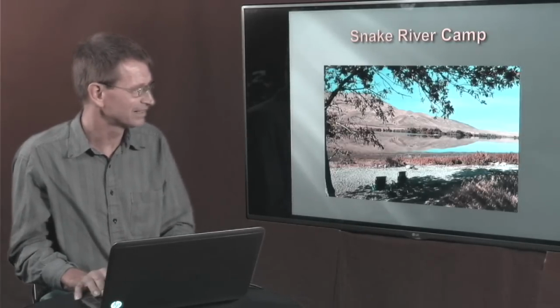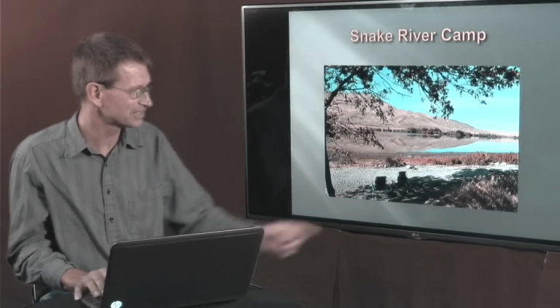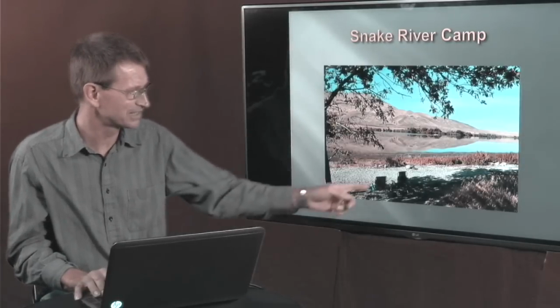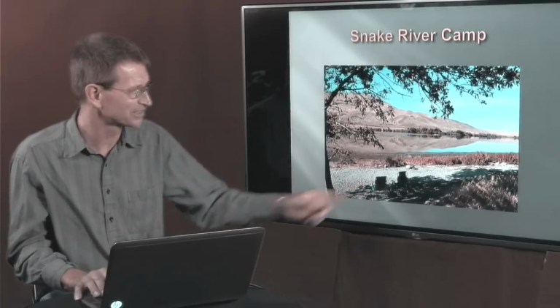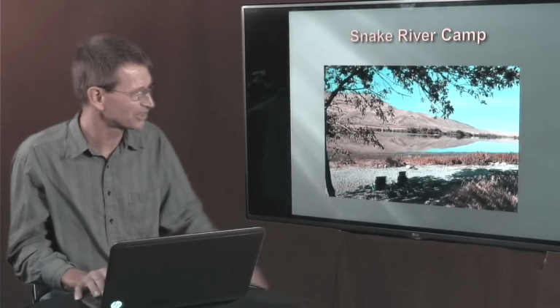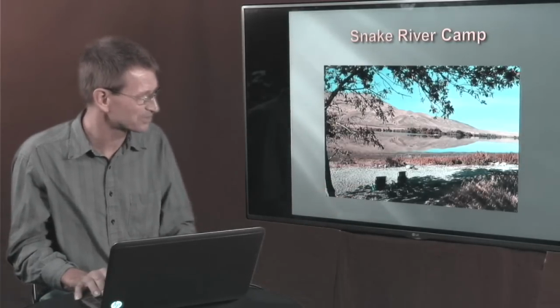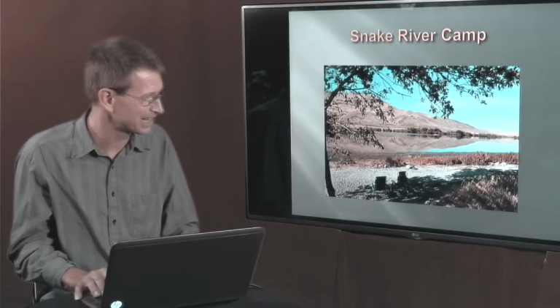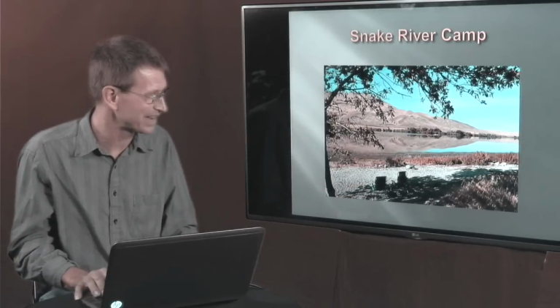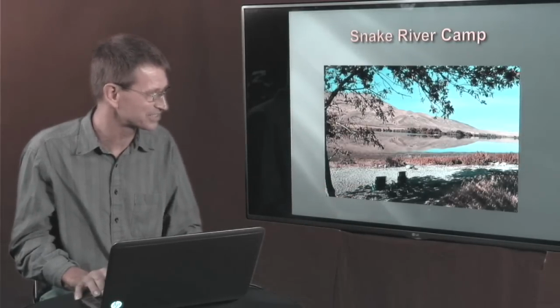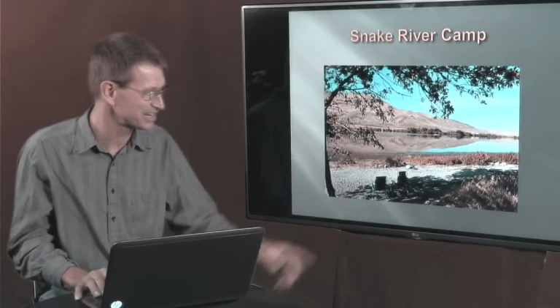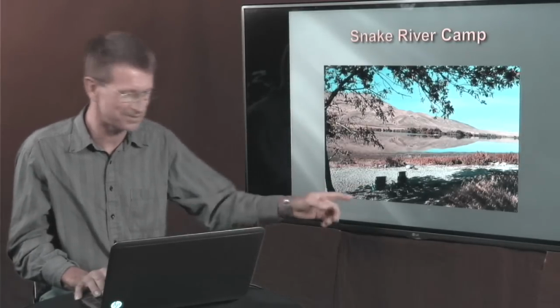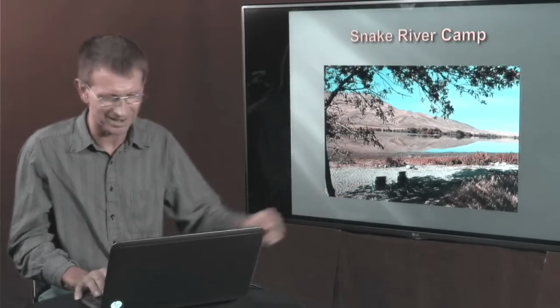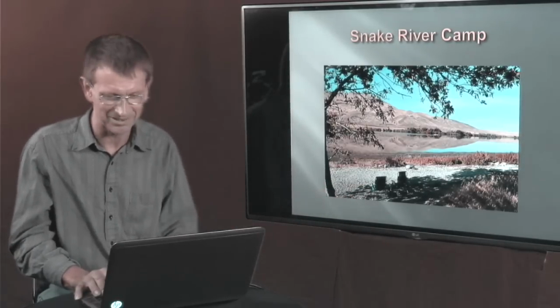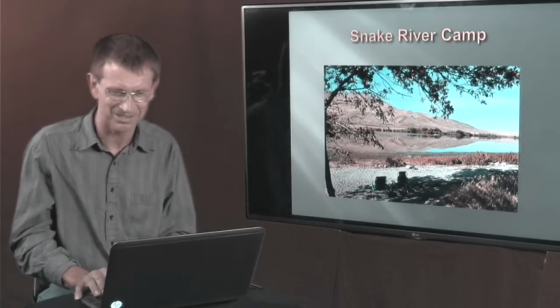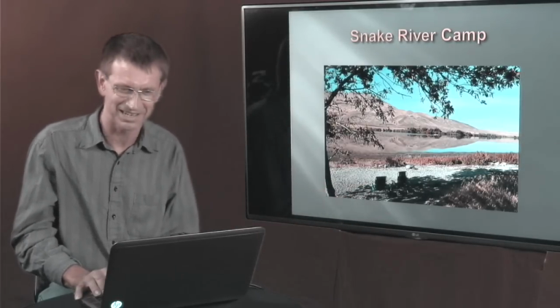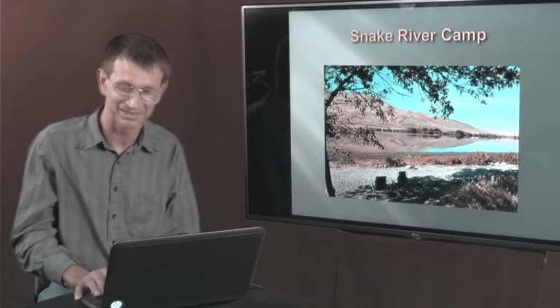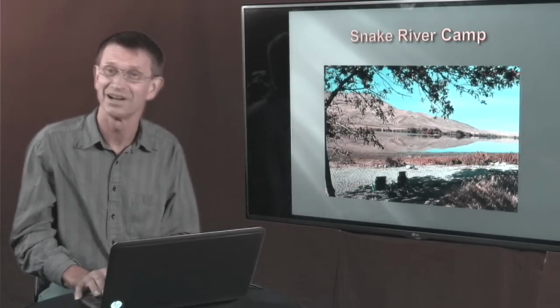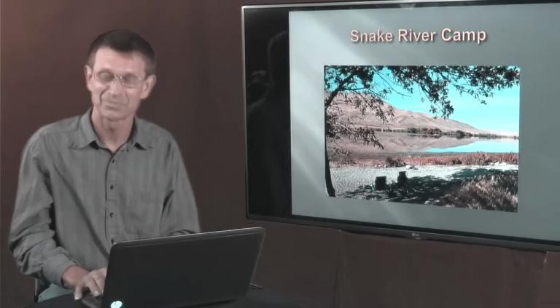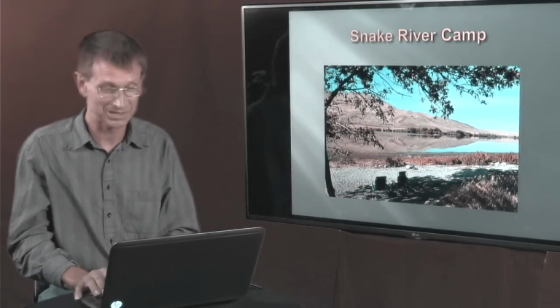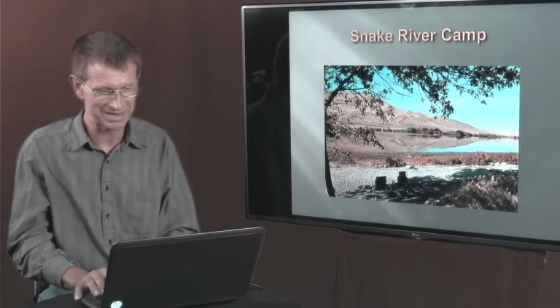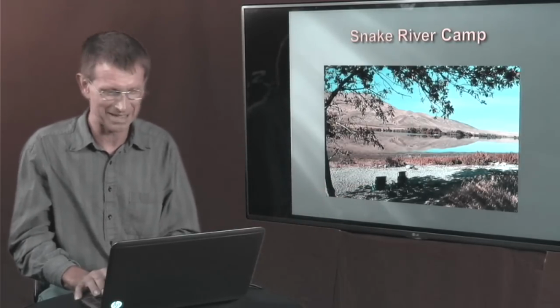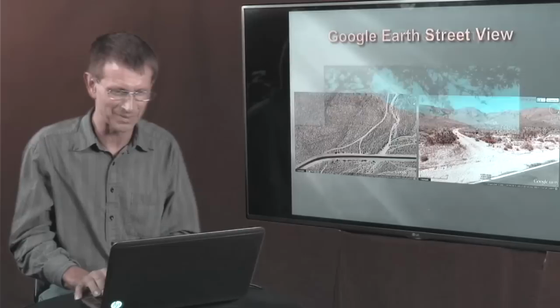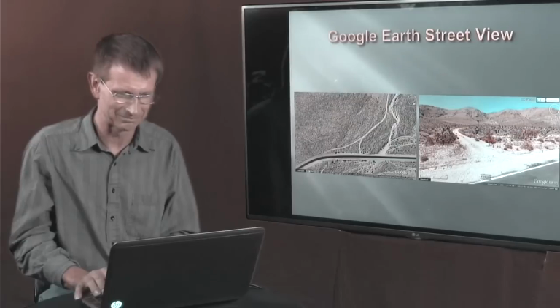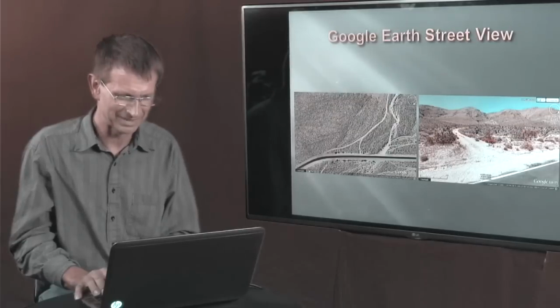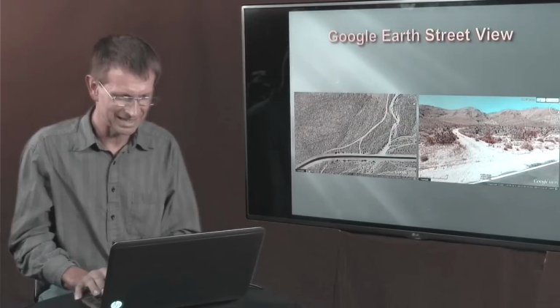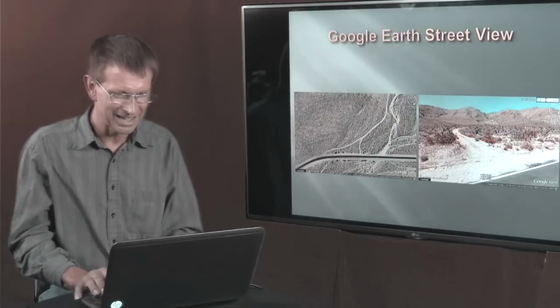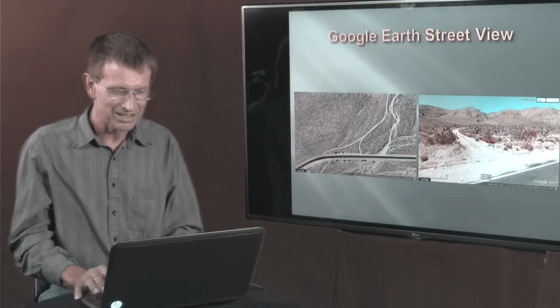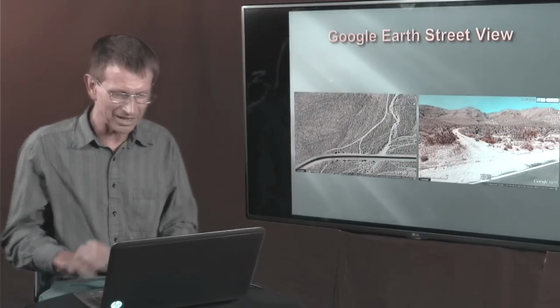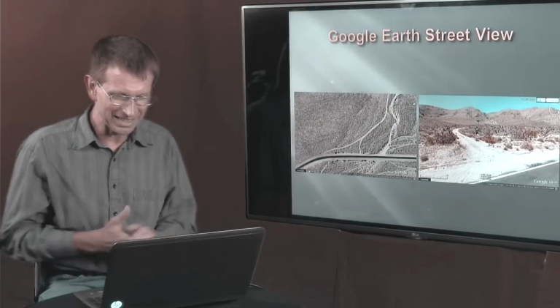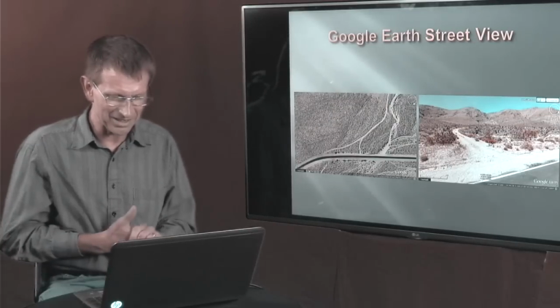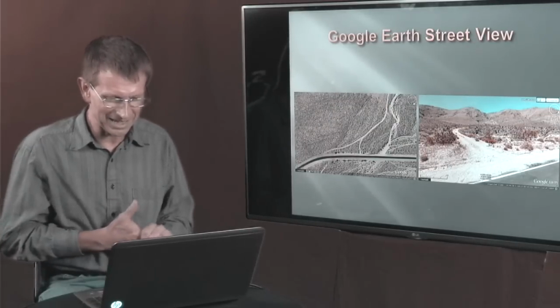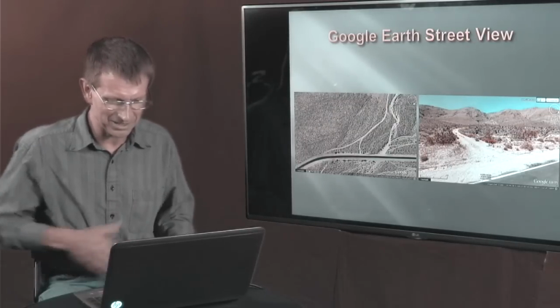Just a little closer — we're taking advantage of the shade tree, we've got our lounge chair set out there. Pretty sweet camp spot.